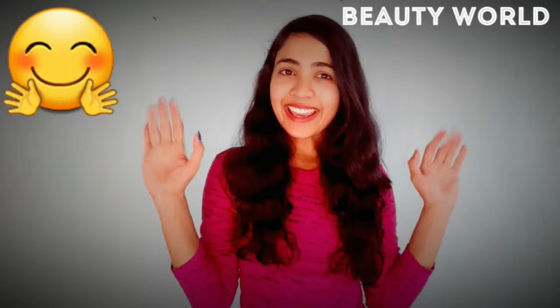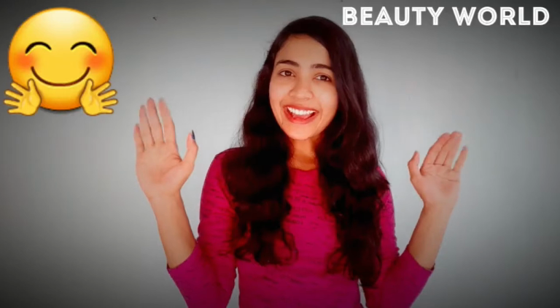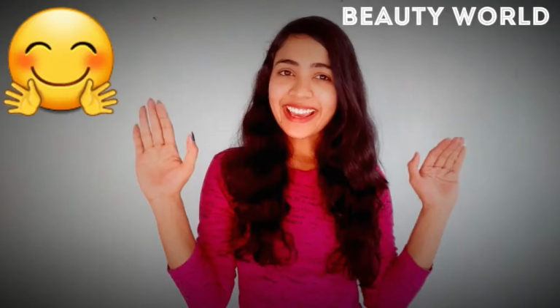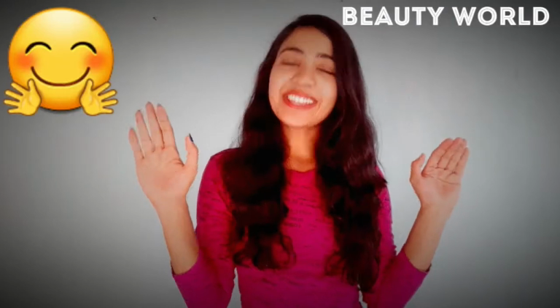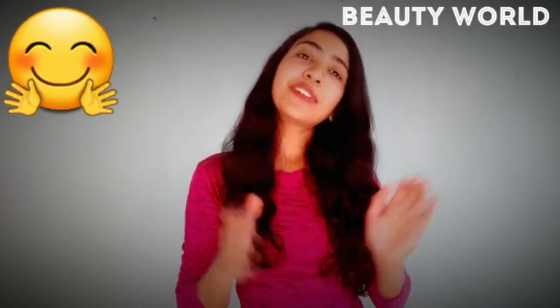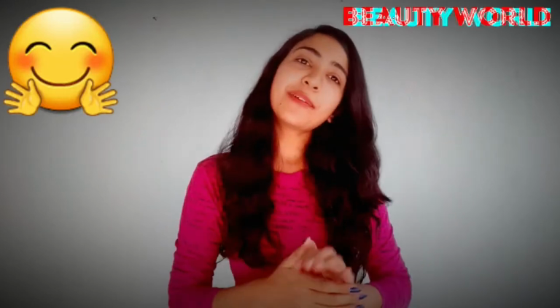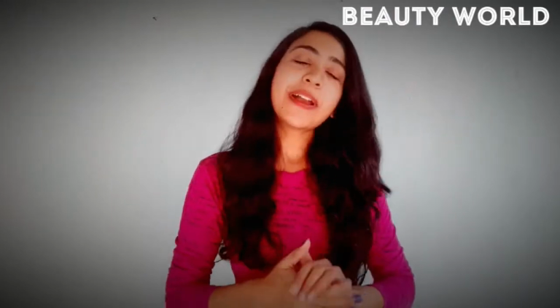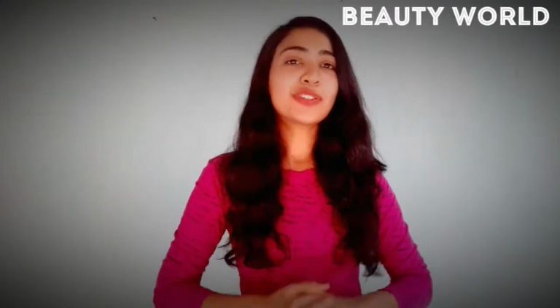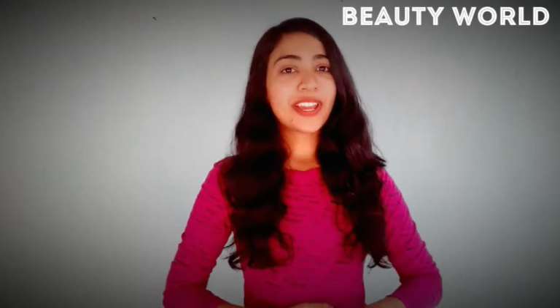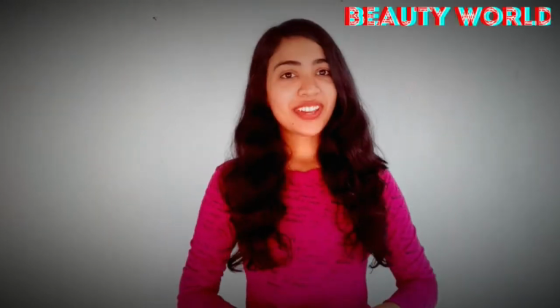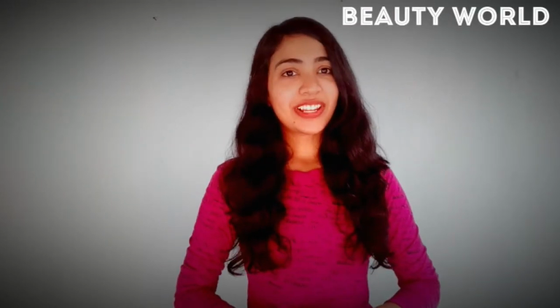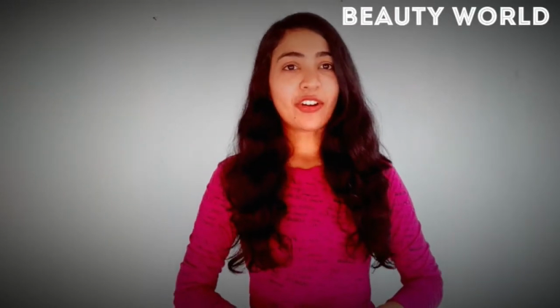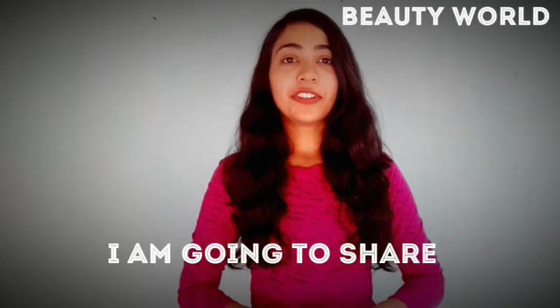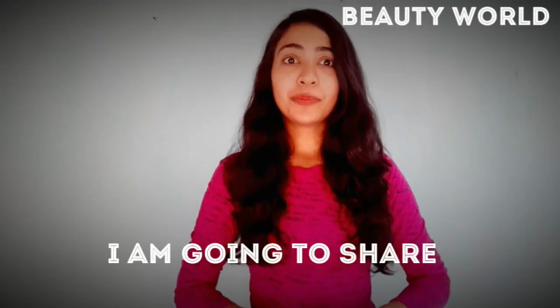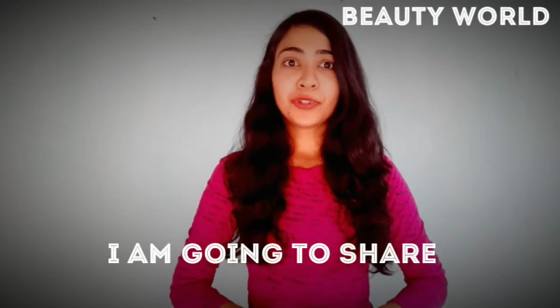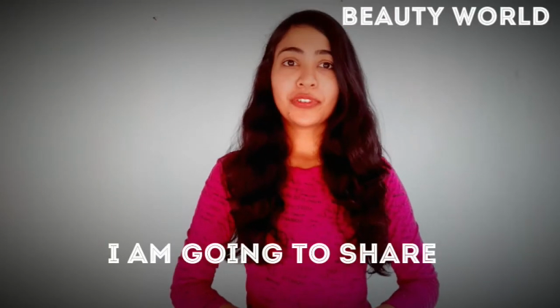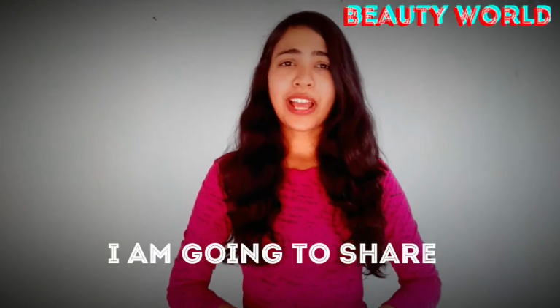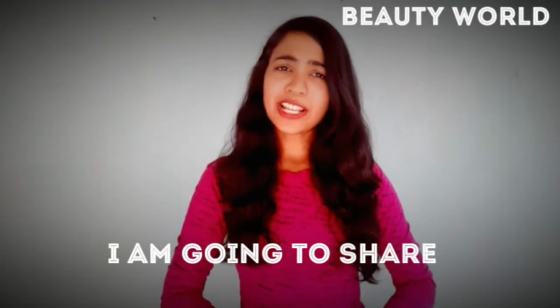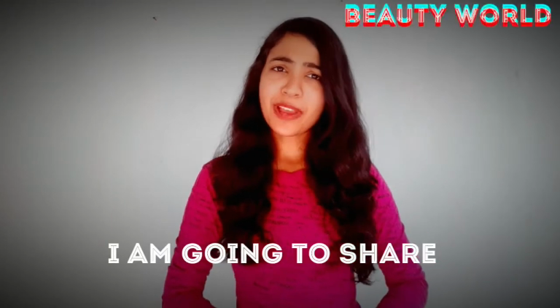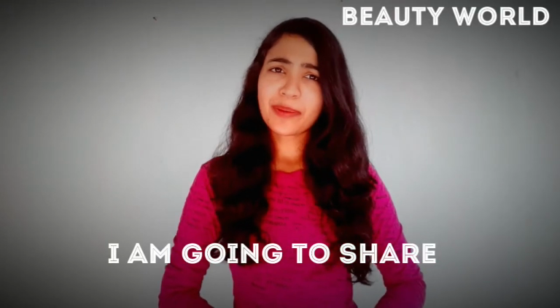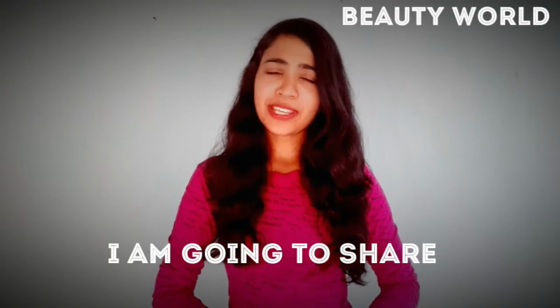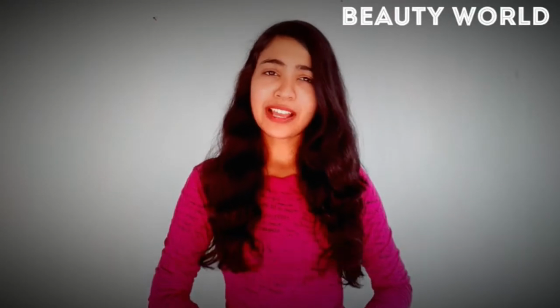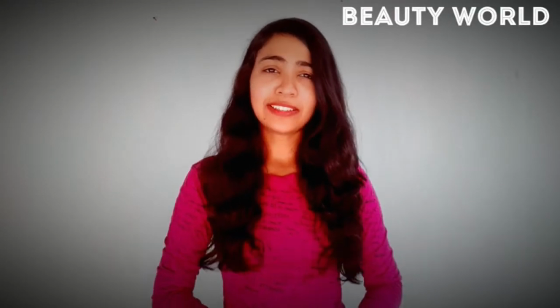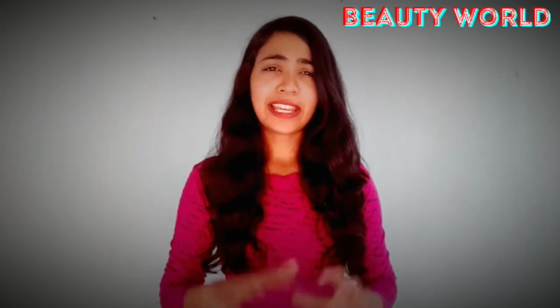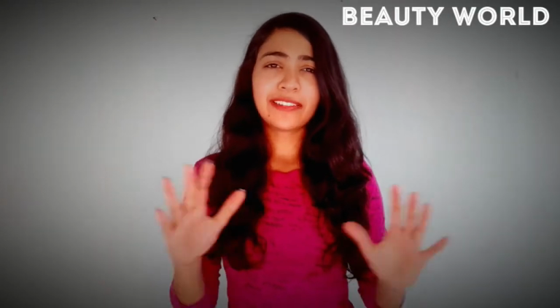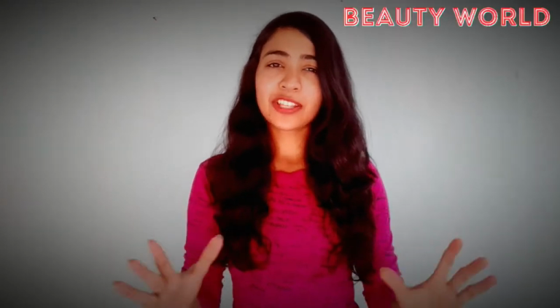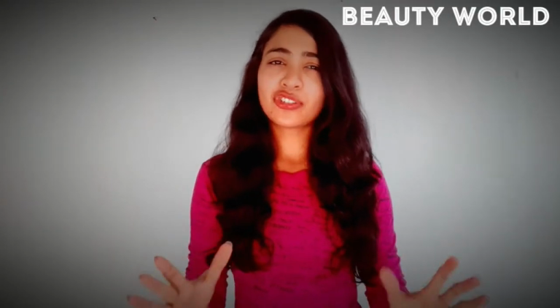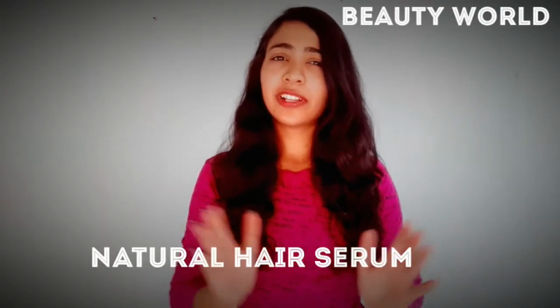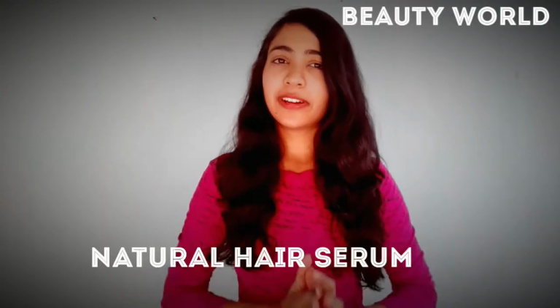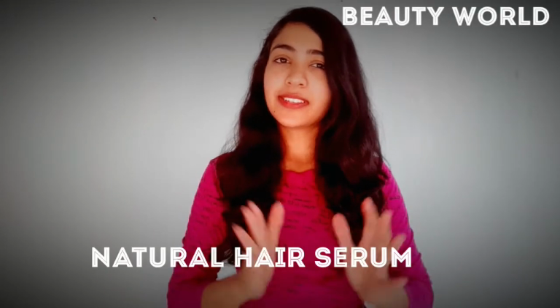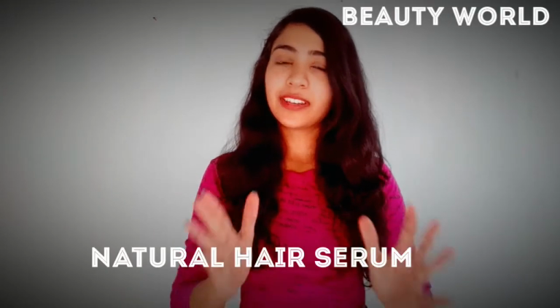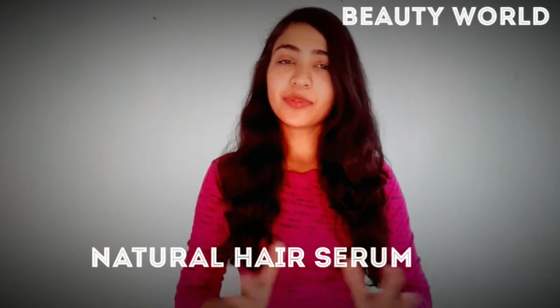Hi guys, welcome back to my channel All In One Beauty World. Today I am going to share a natural hair serum.